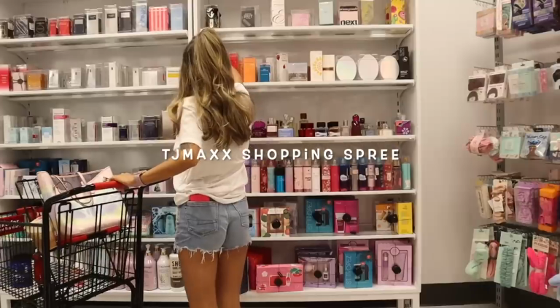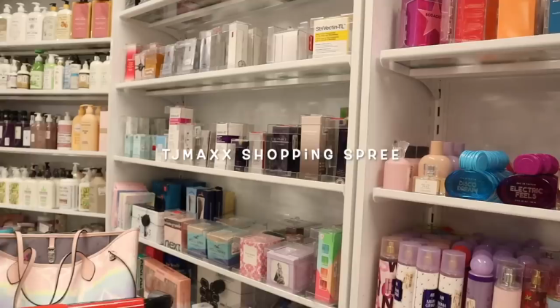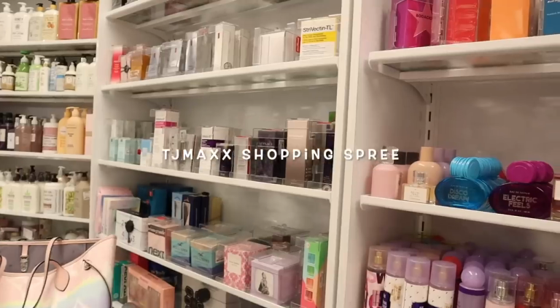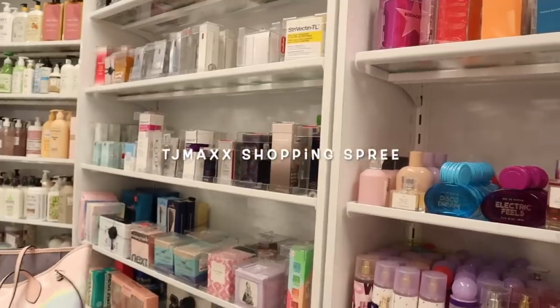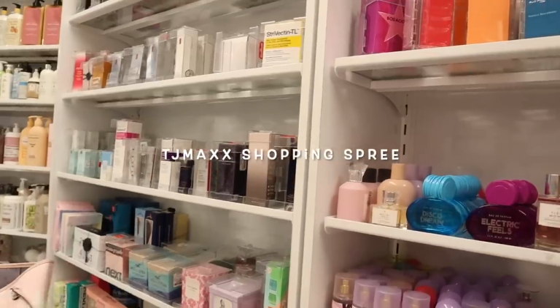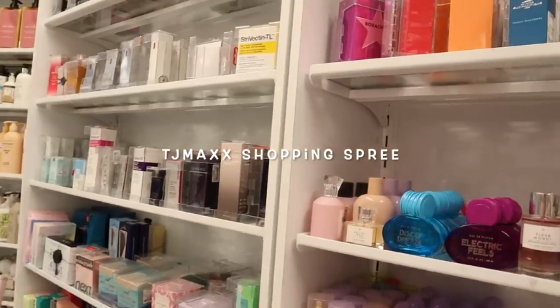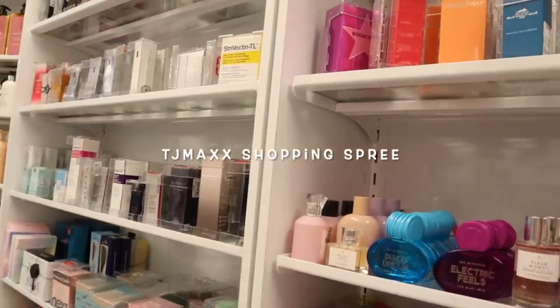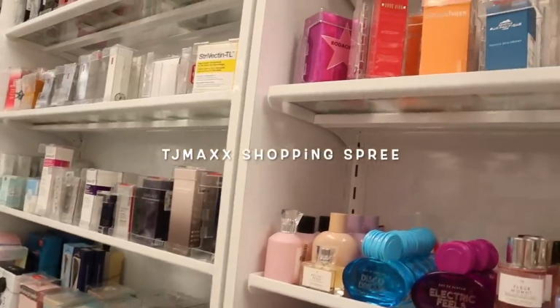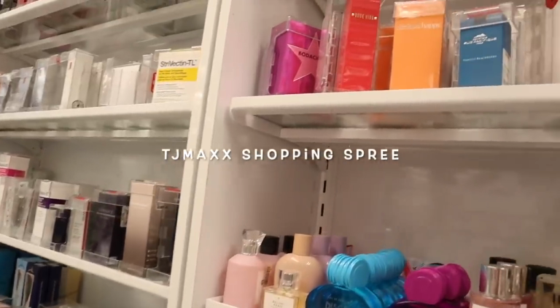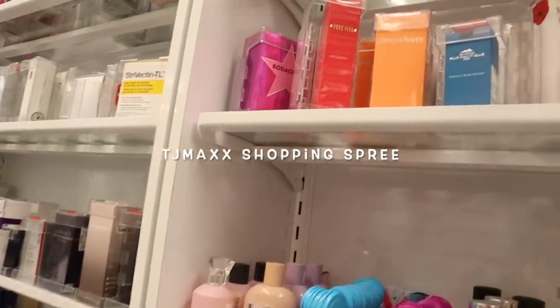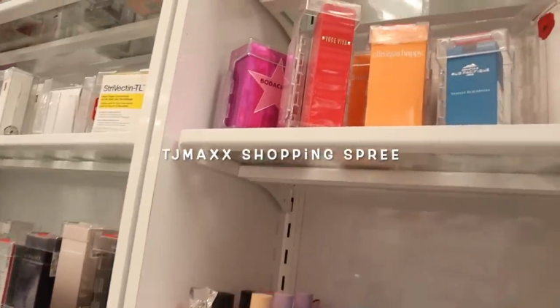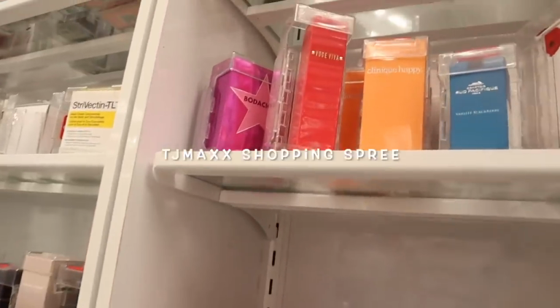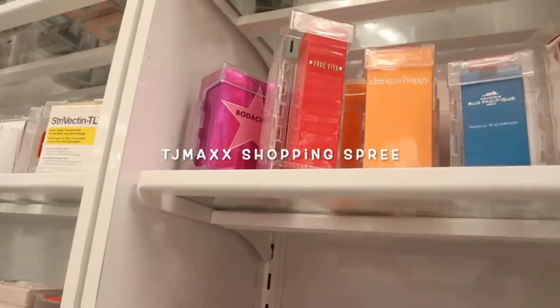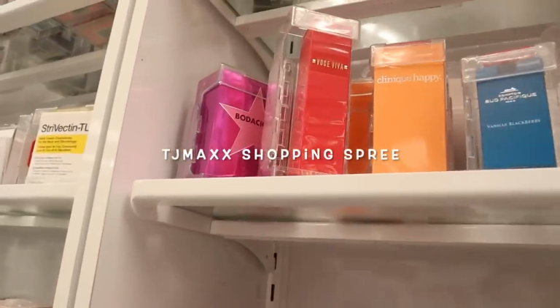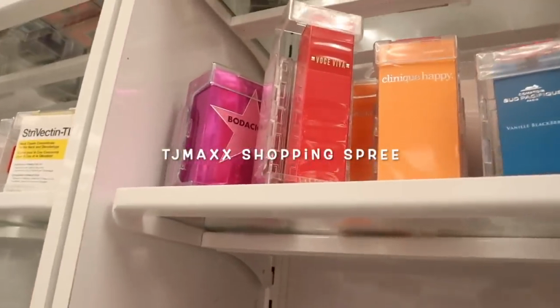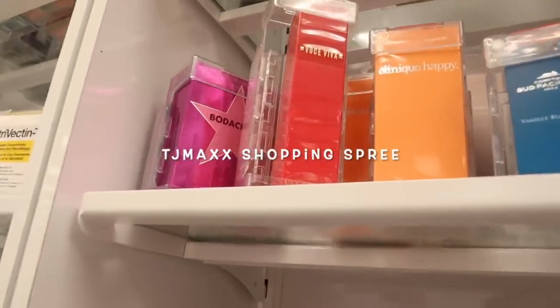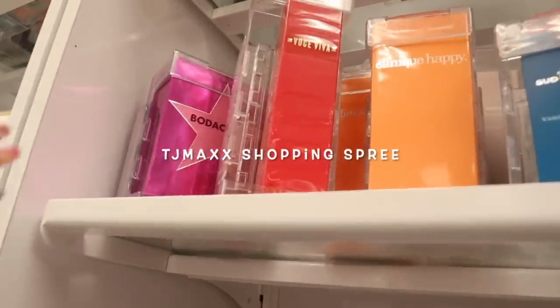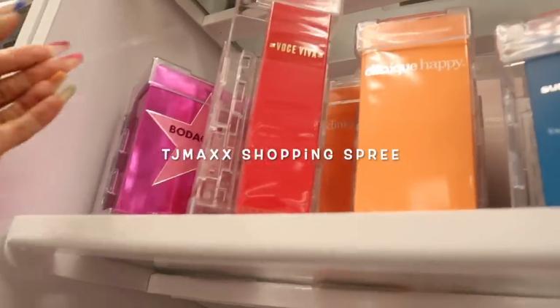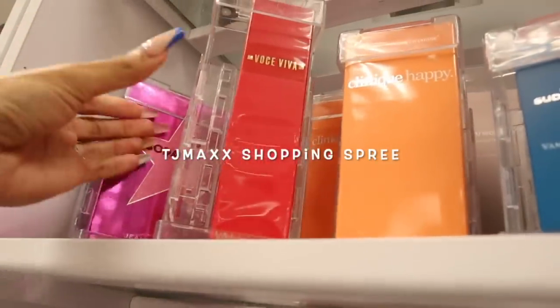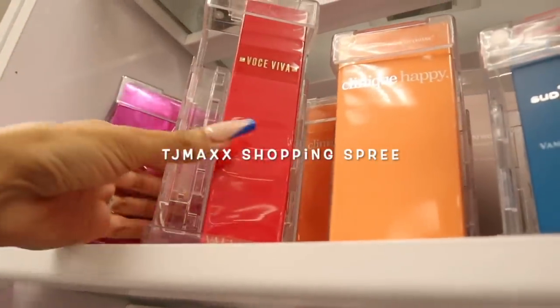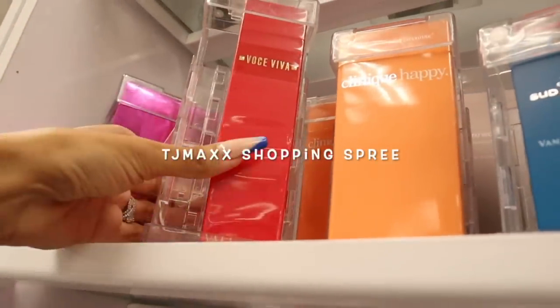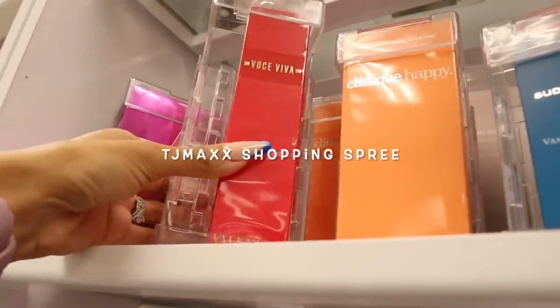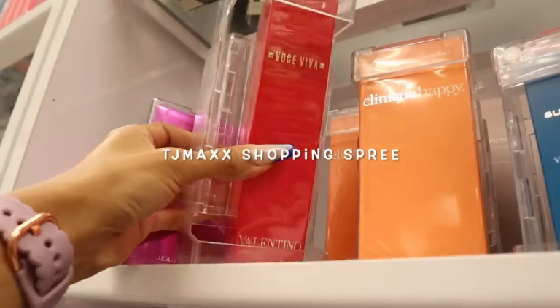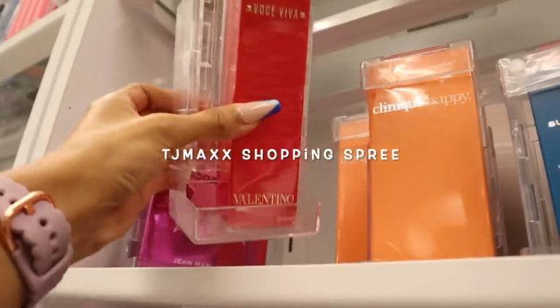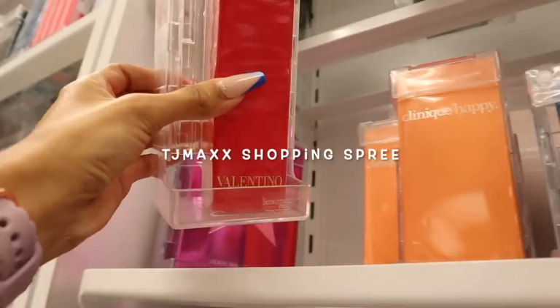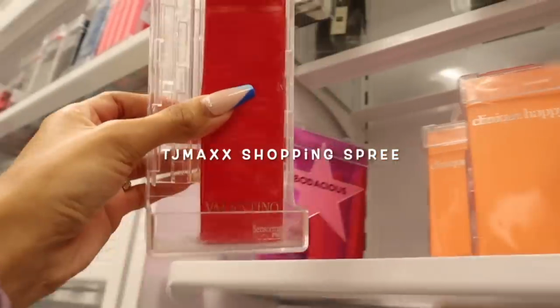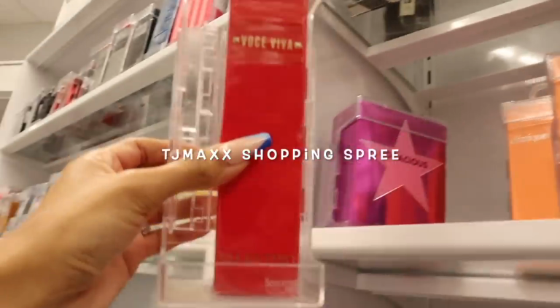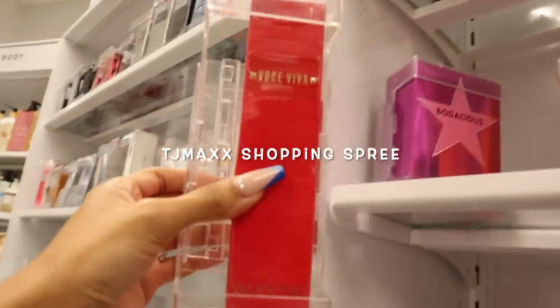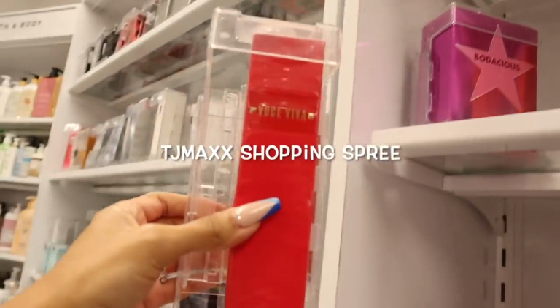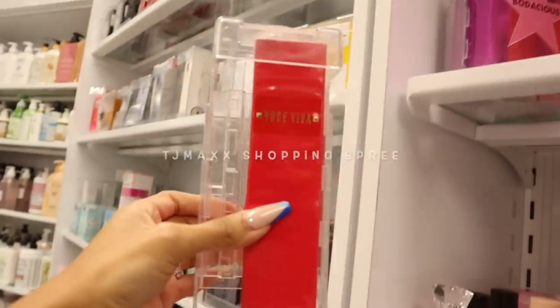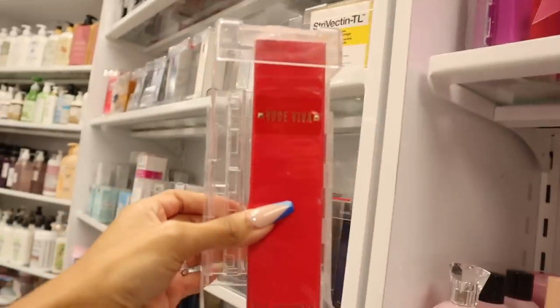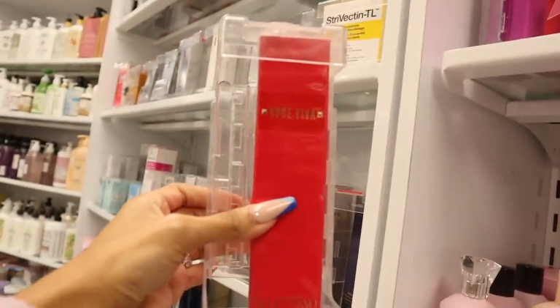I just made it to TJ Maxx and look what I just found — Valentino perfume! We never see Valentino perfume here.